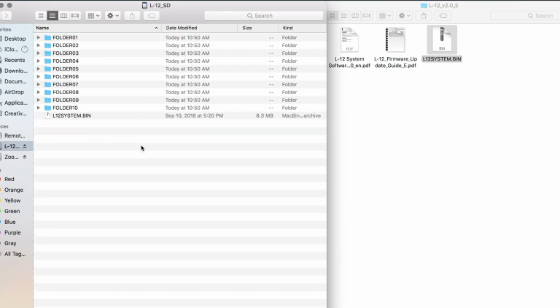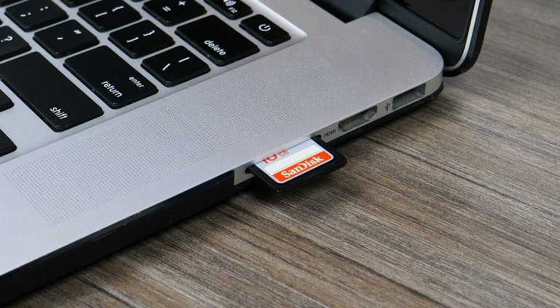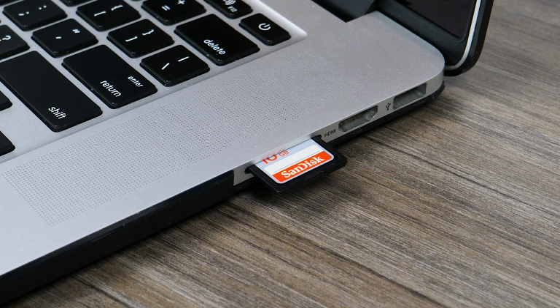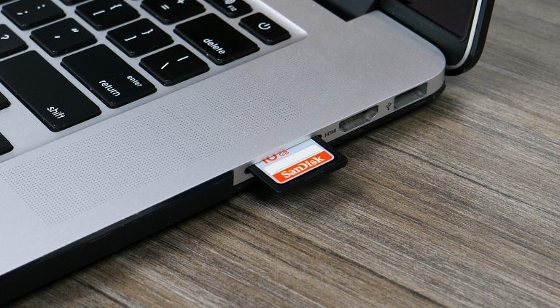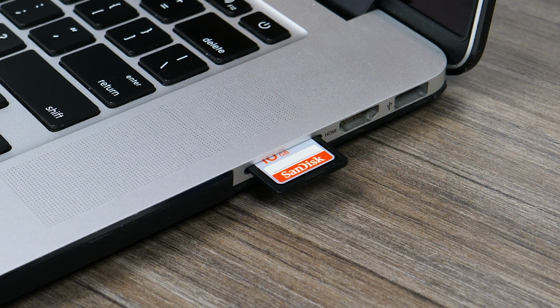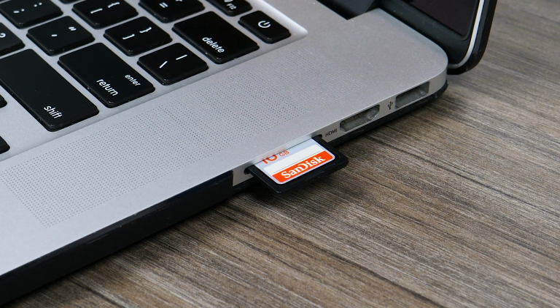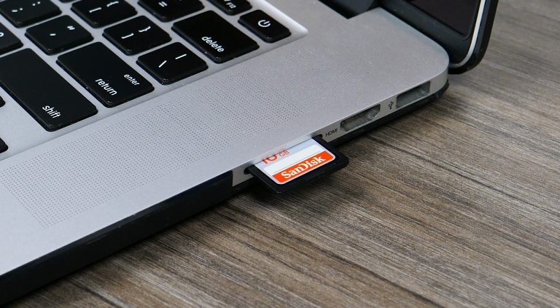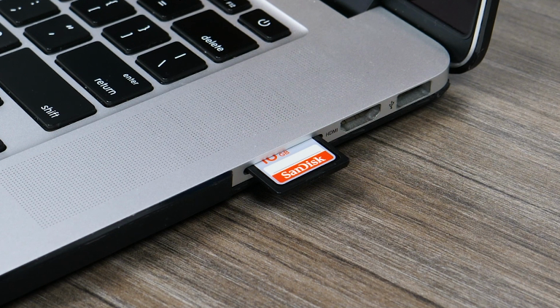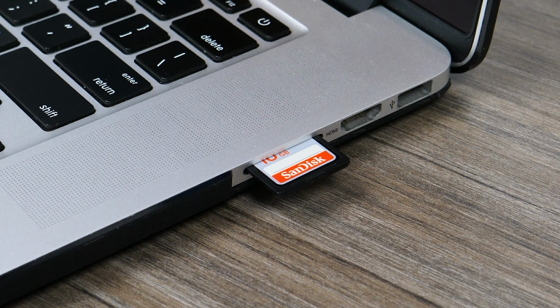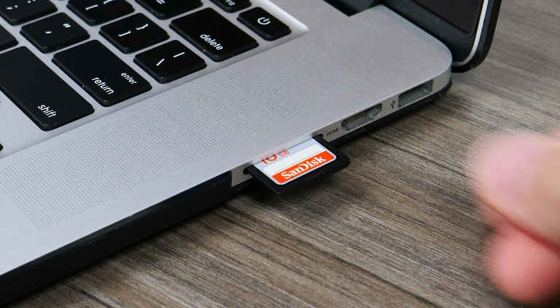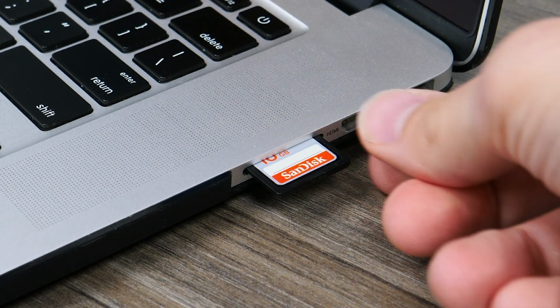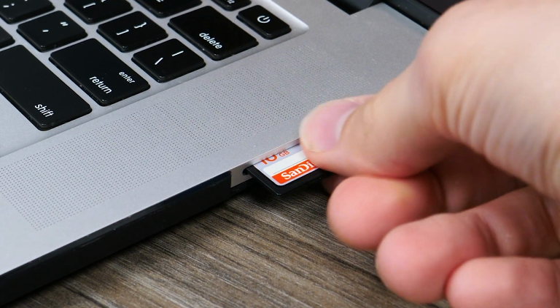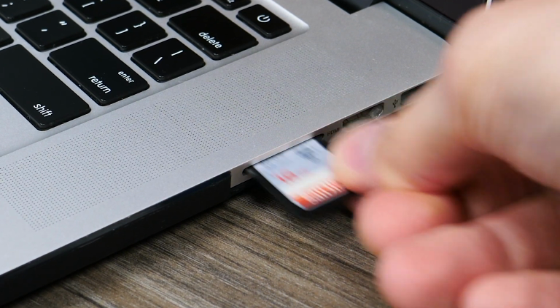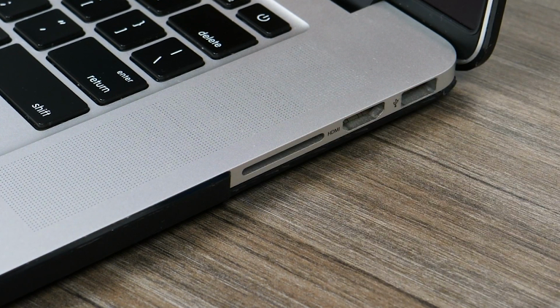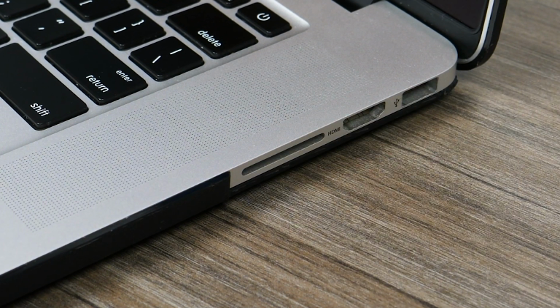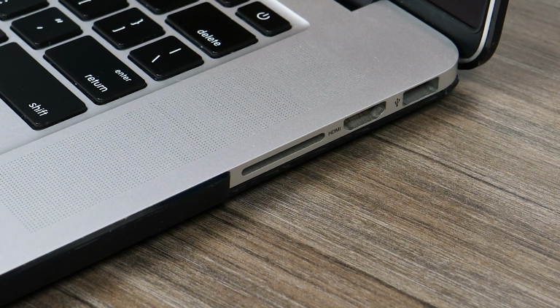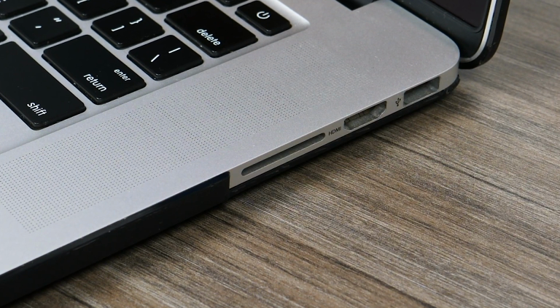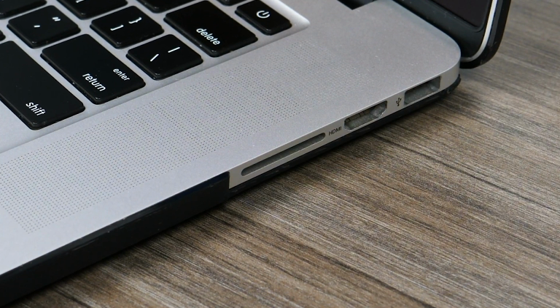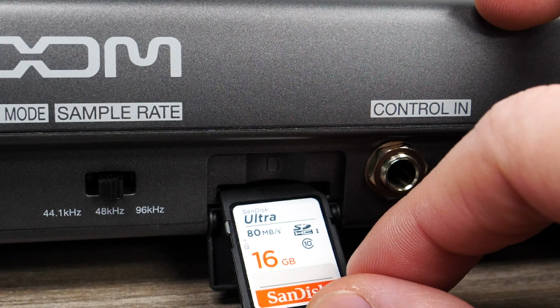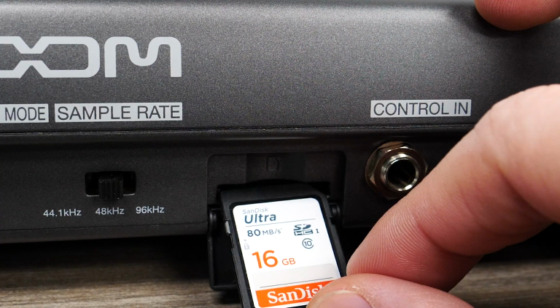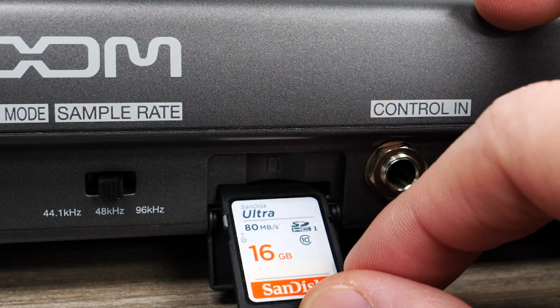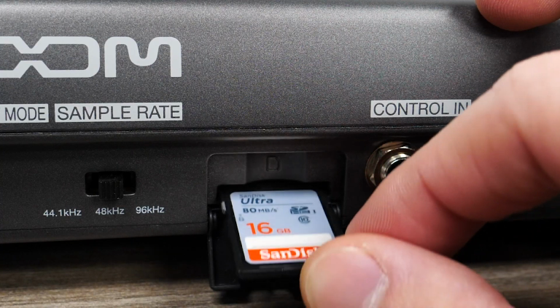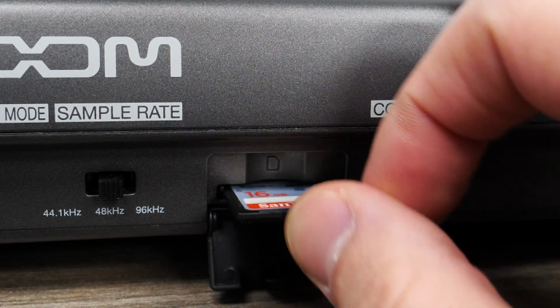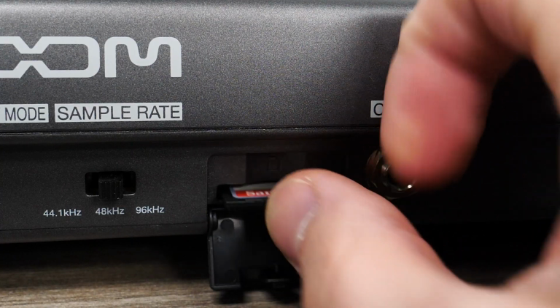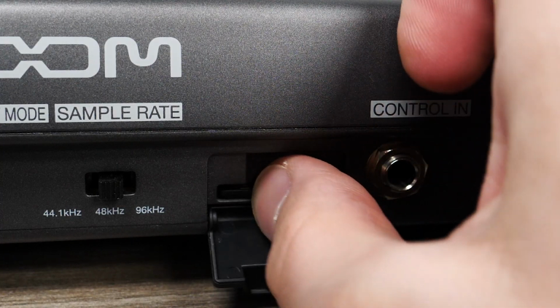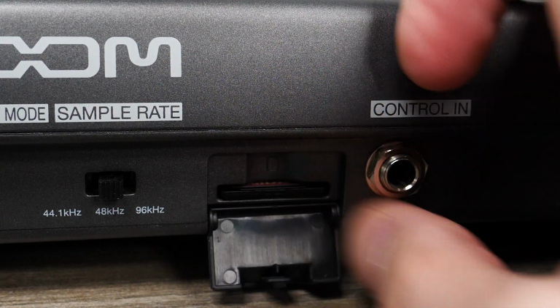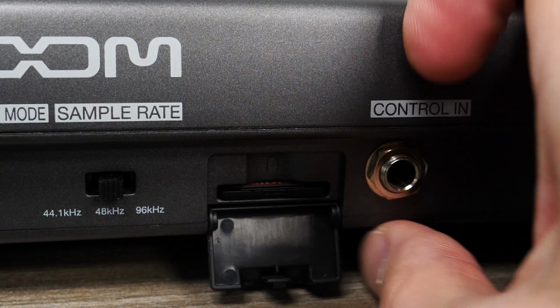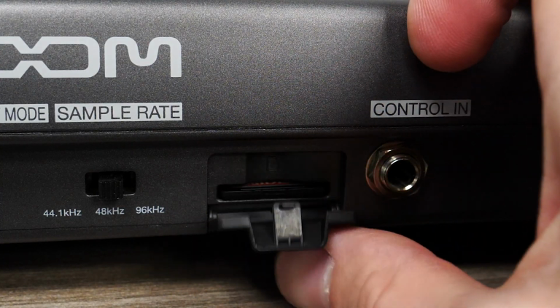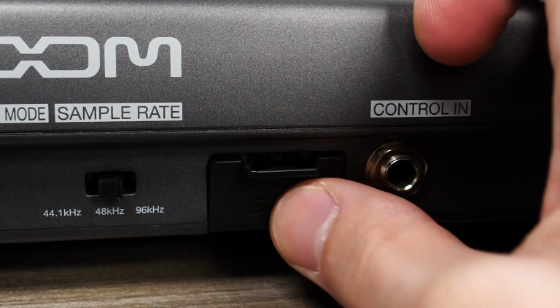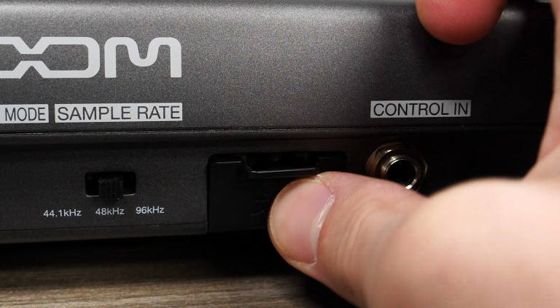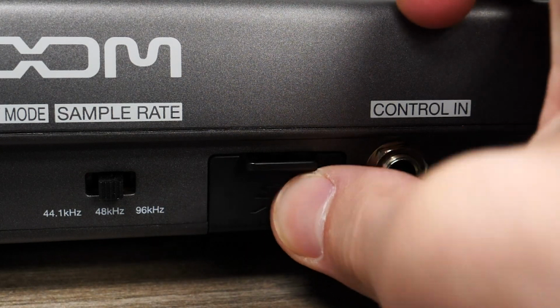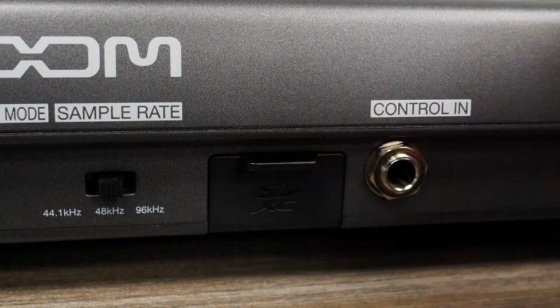Next, safely eject the SD card from your computer and place it into the SD card slot on the L12.